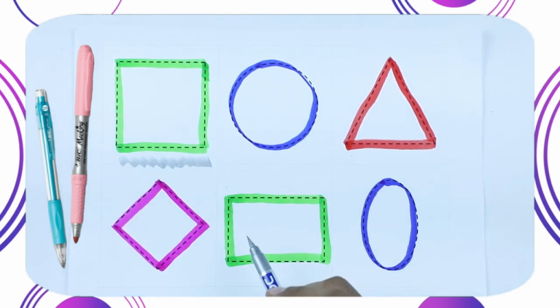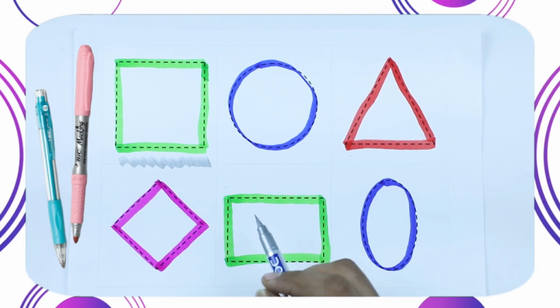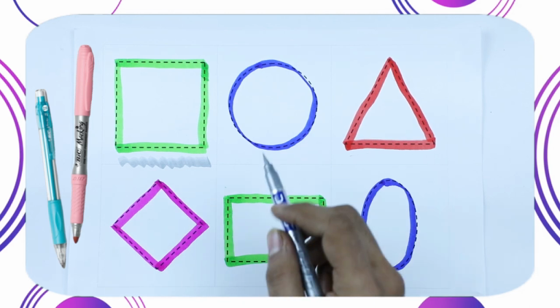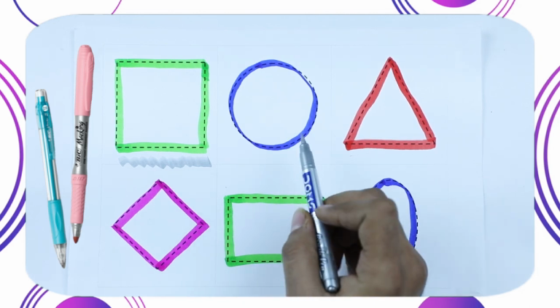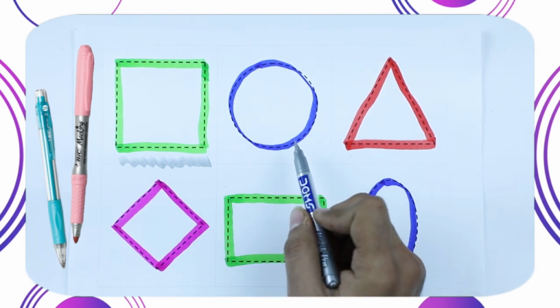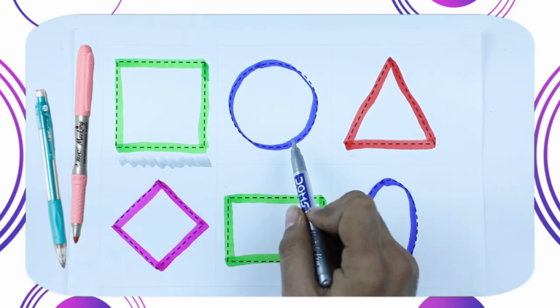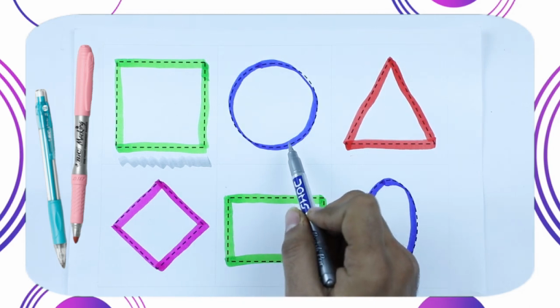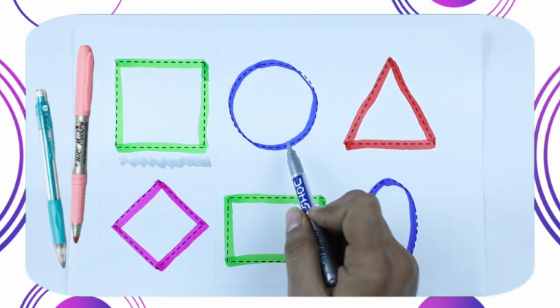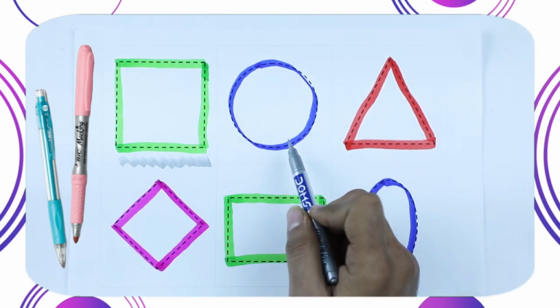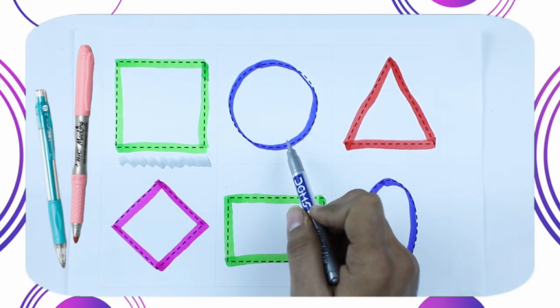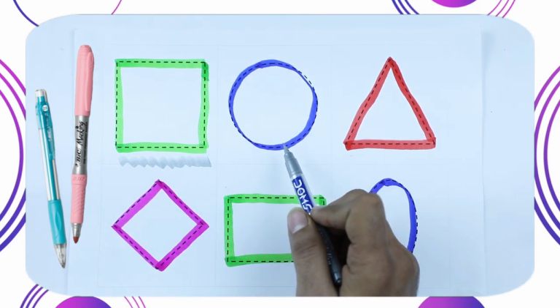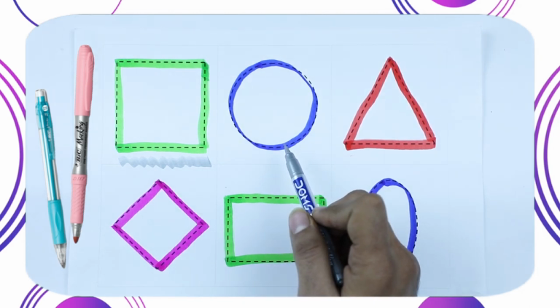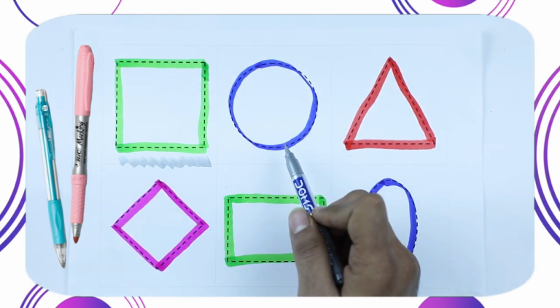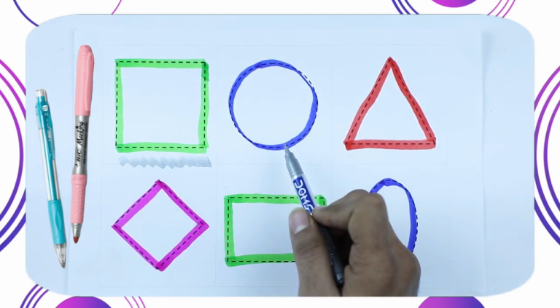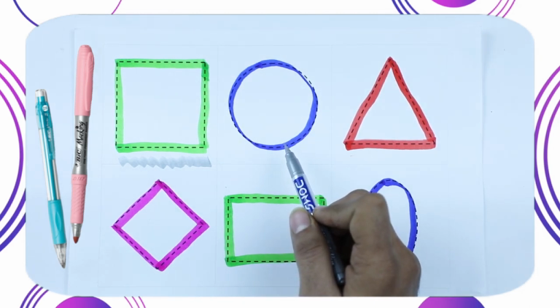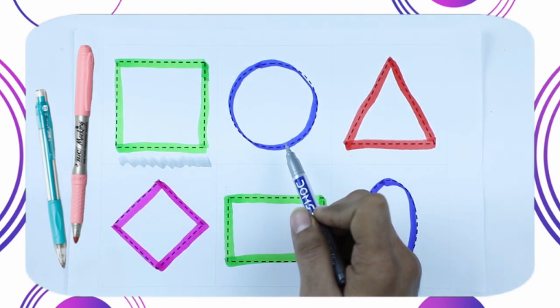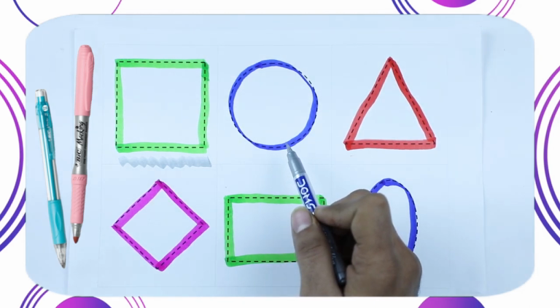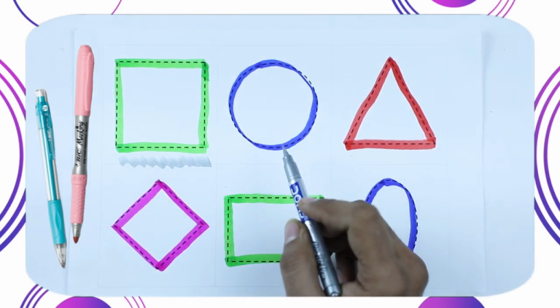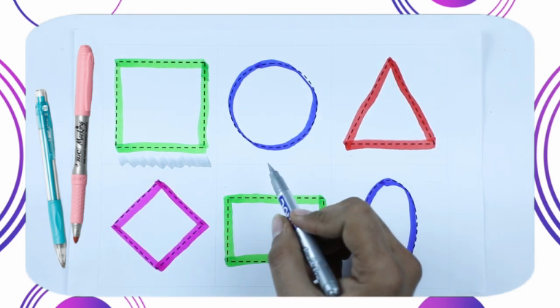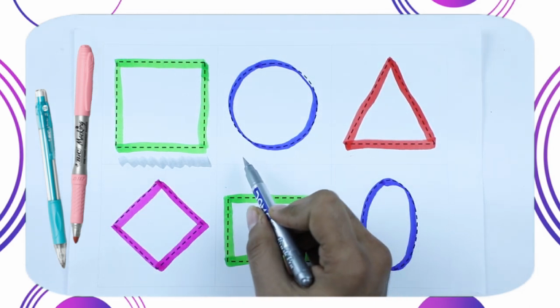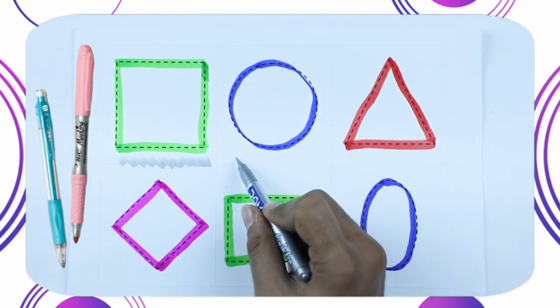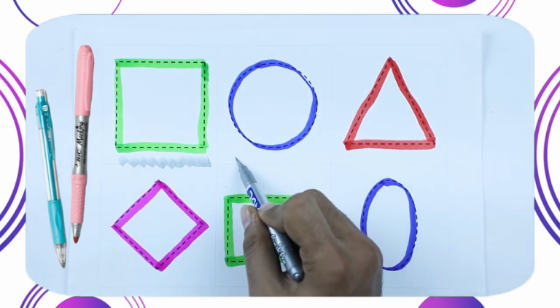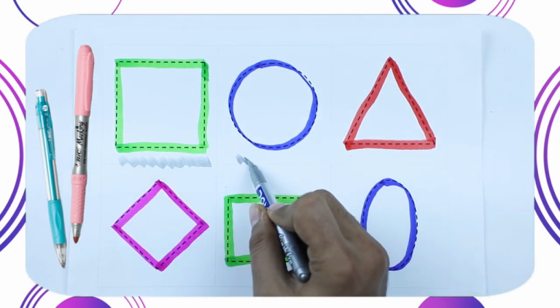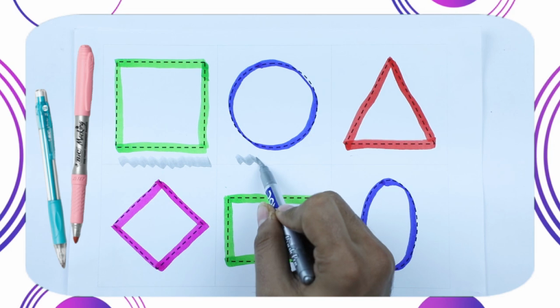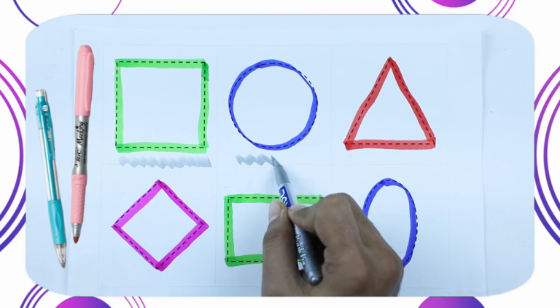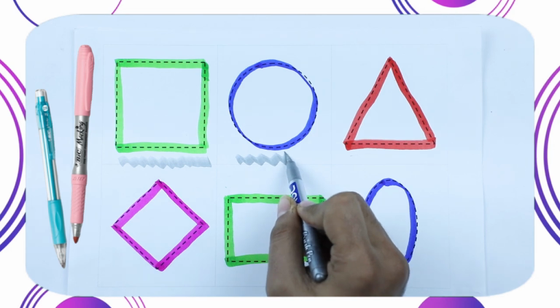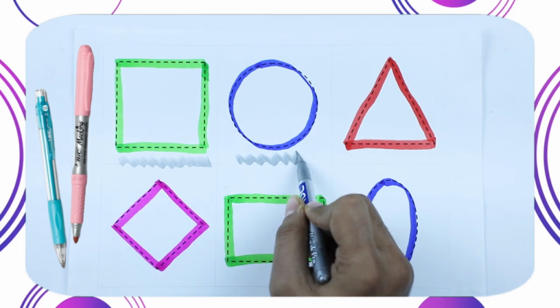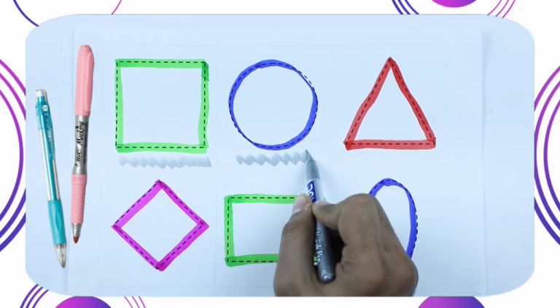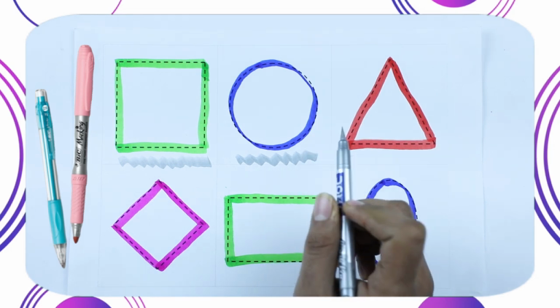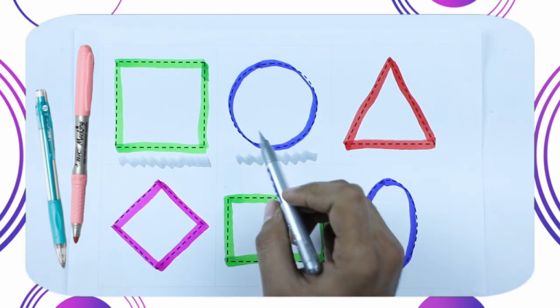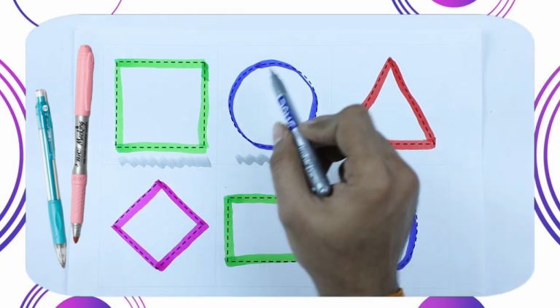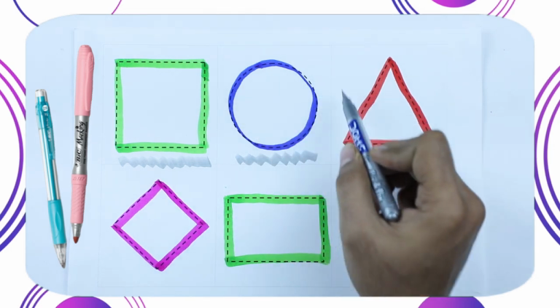Which color is this? This is blue color. Which color? This is circle.